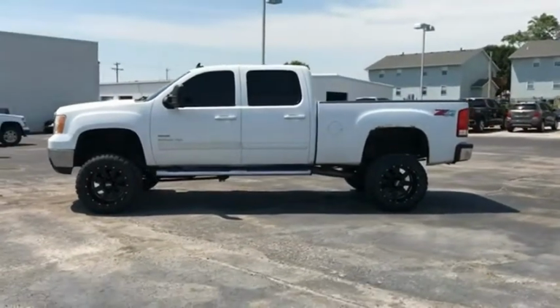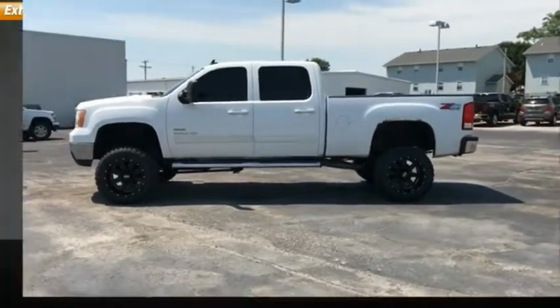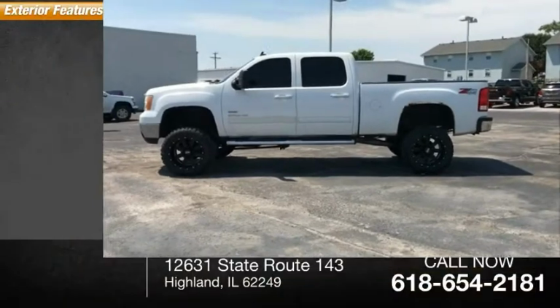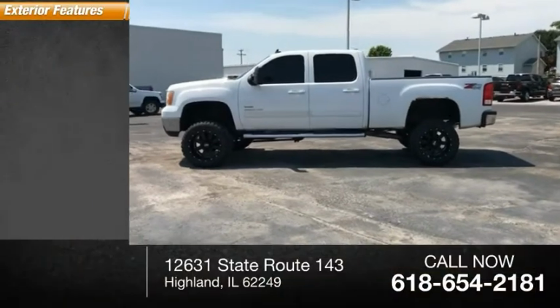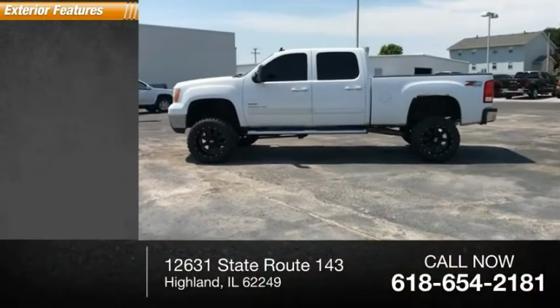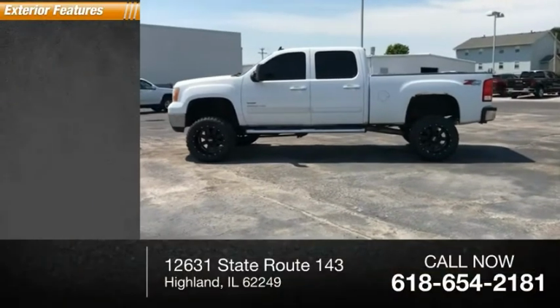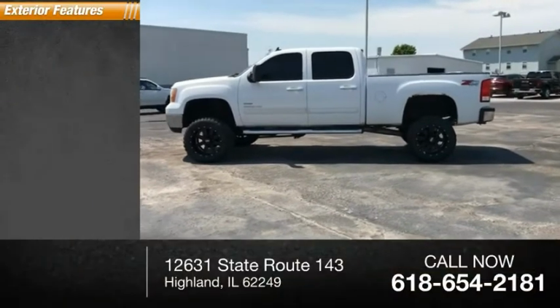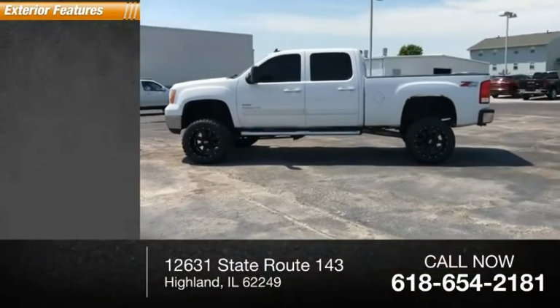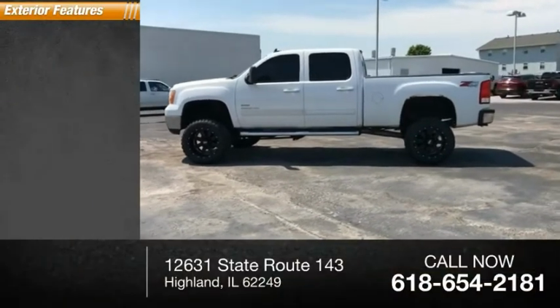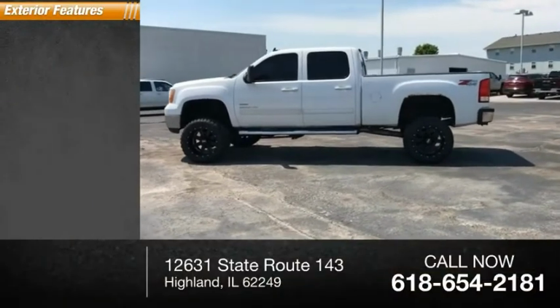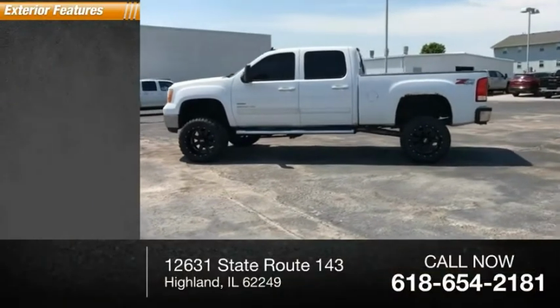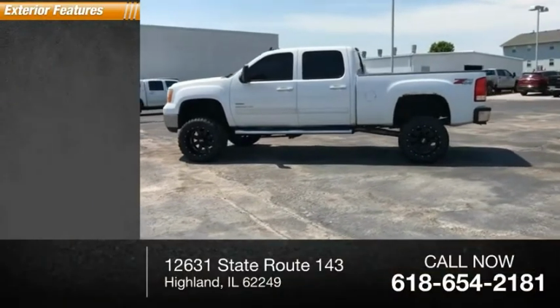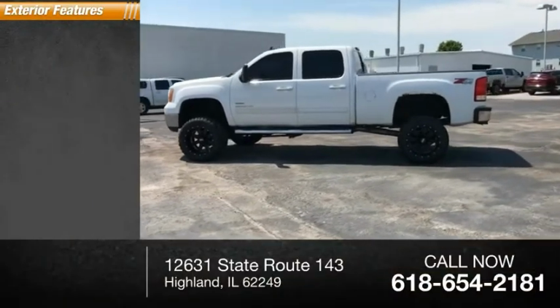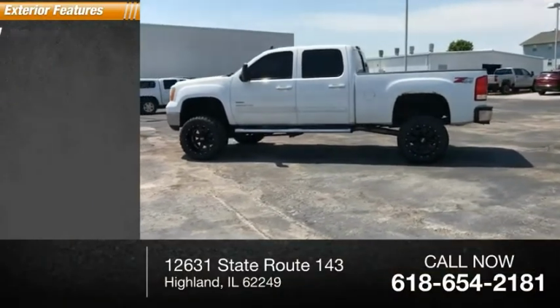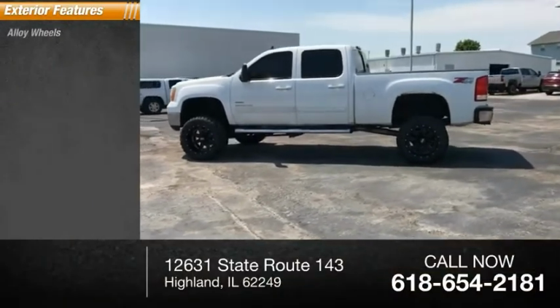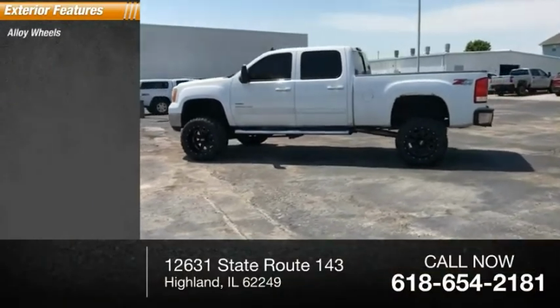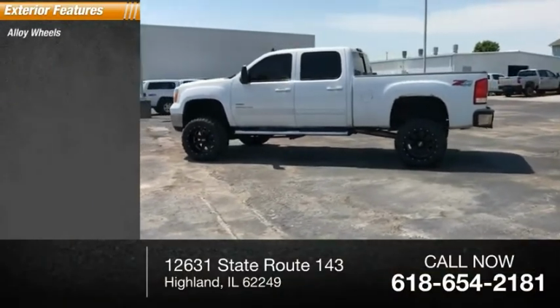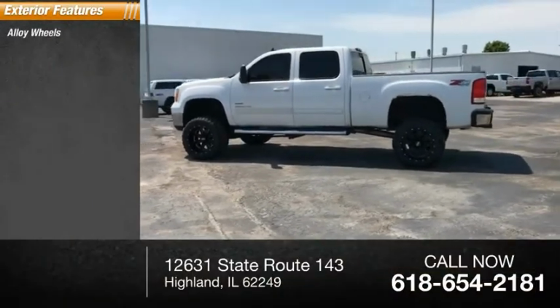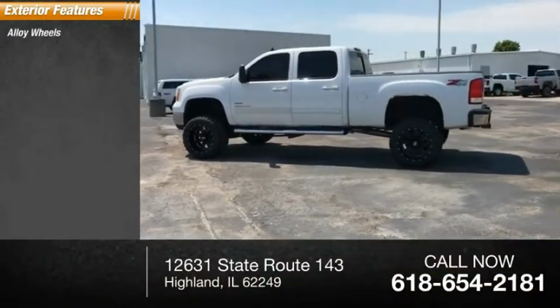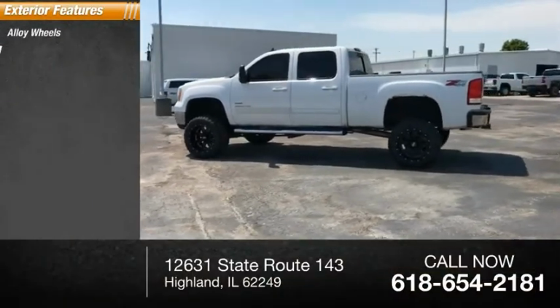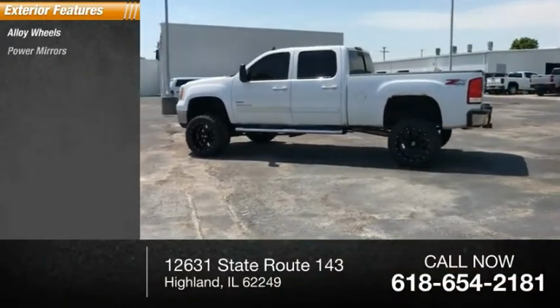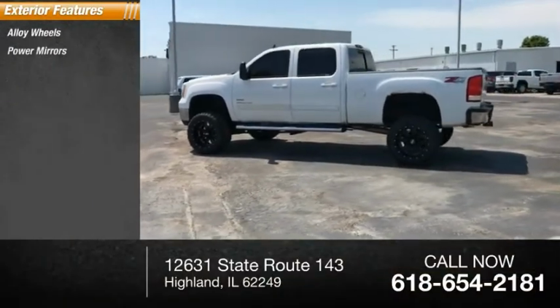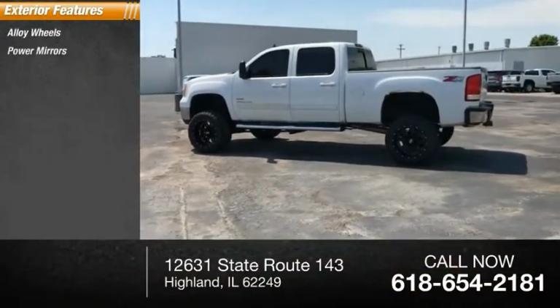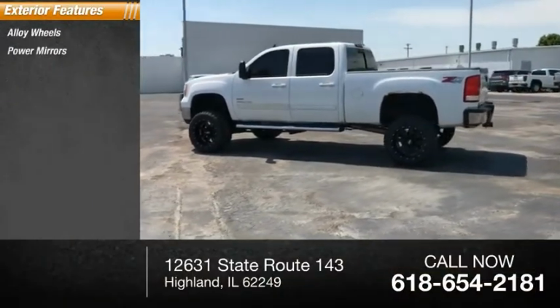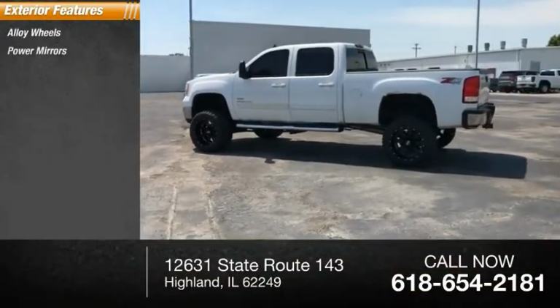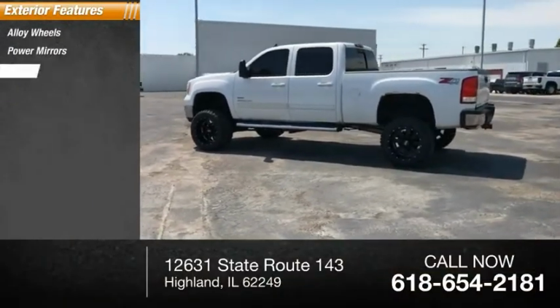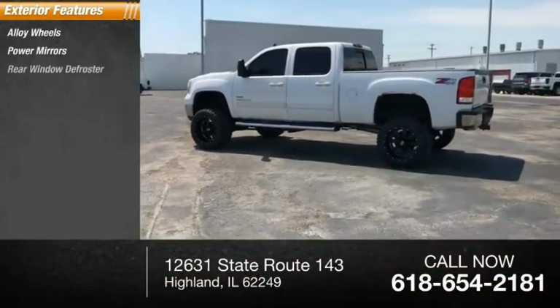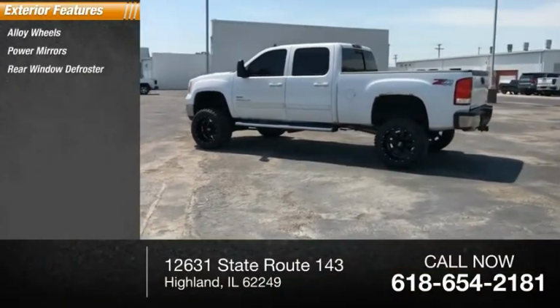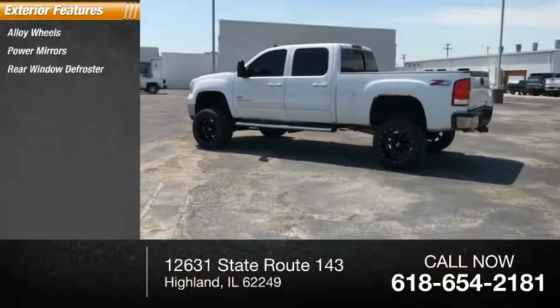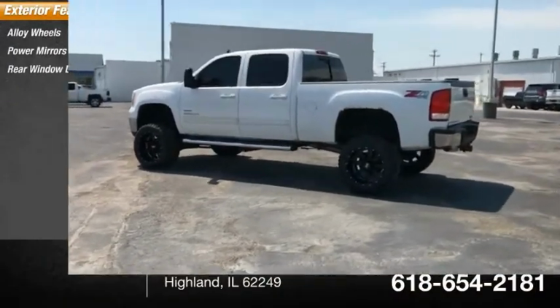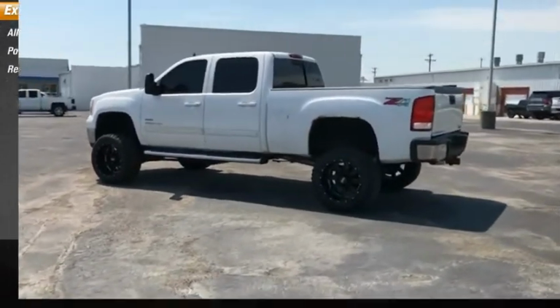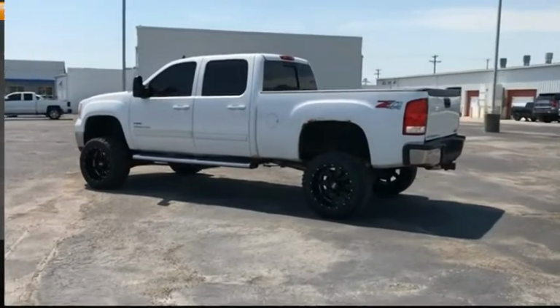Here are some of this vehicle's great options: alloy wheels, power mirrors, rear window defroster.